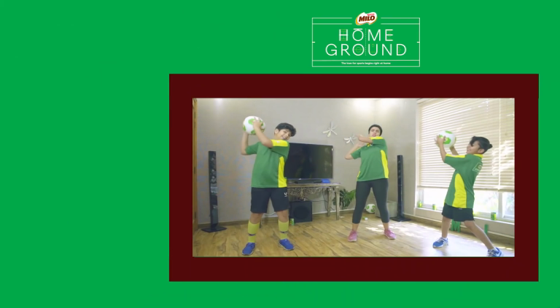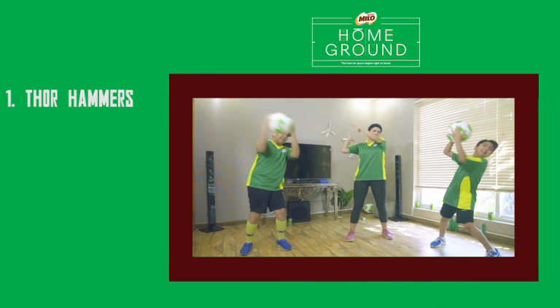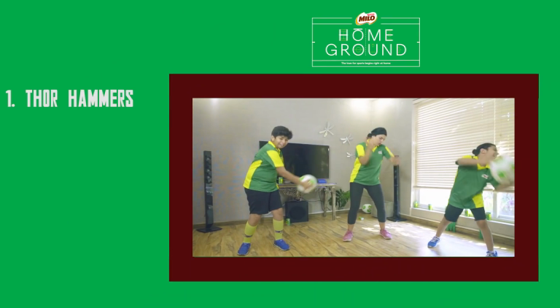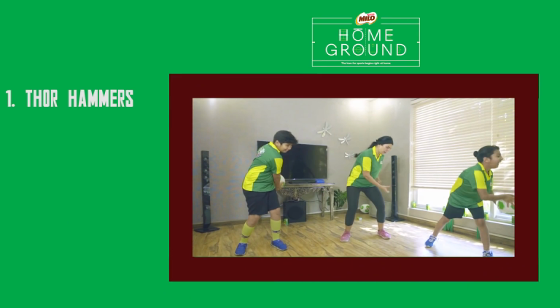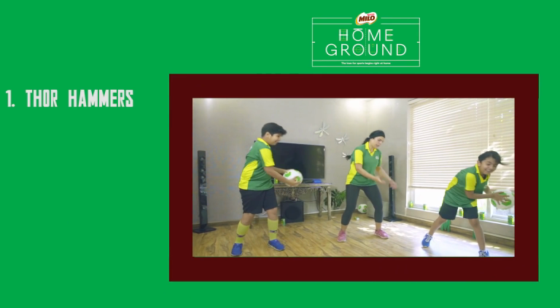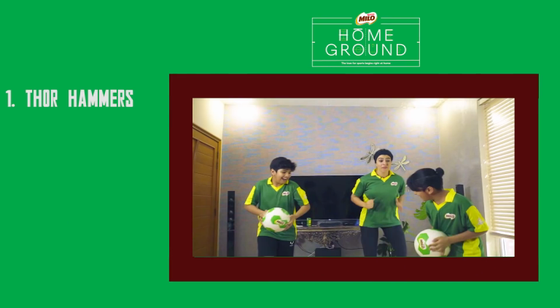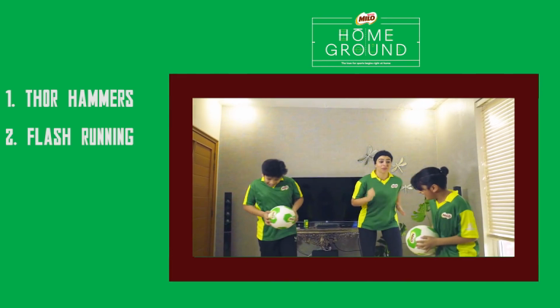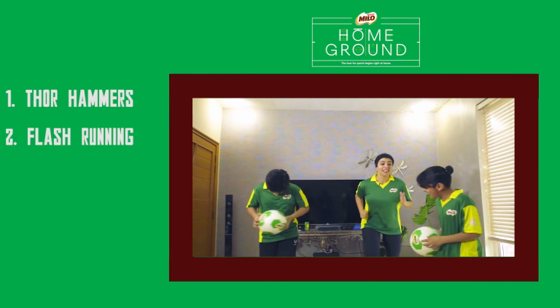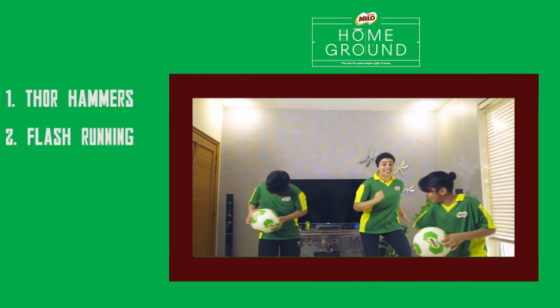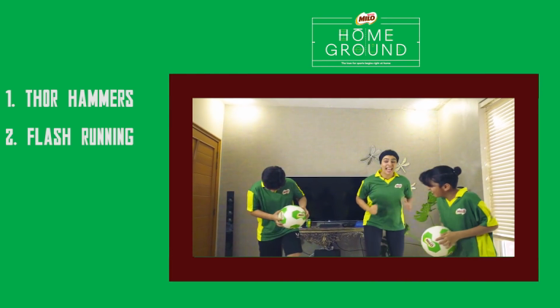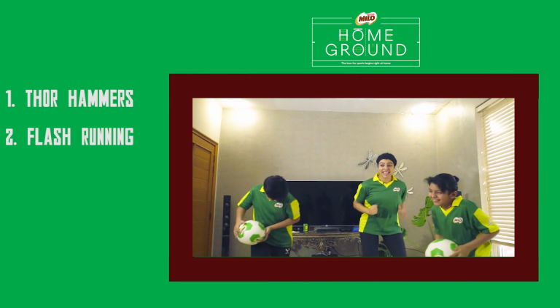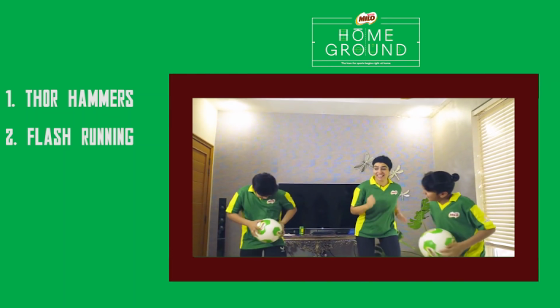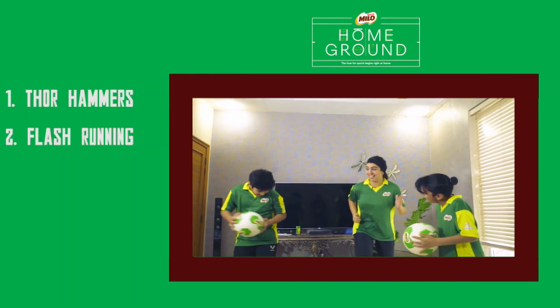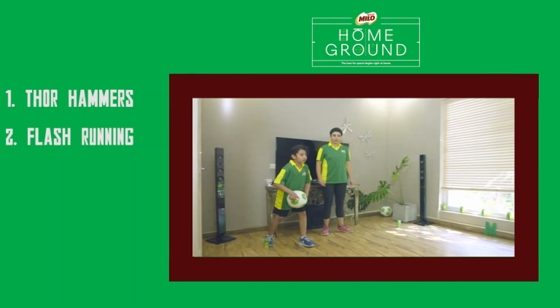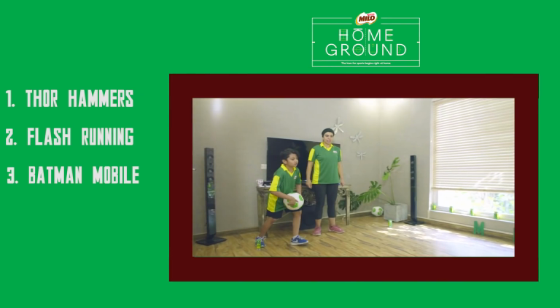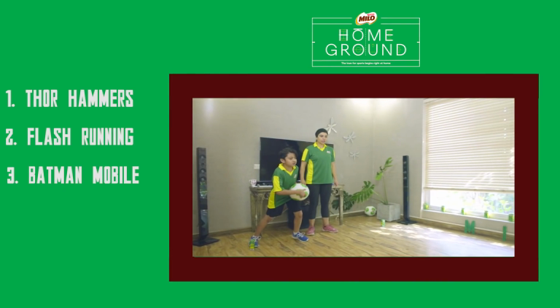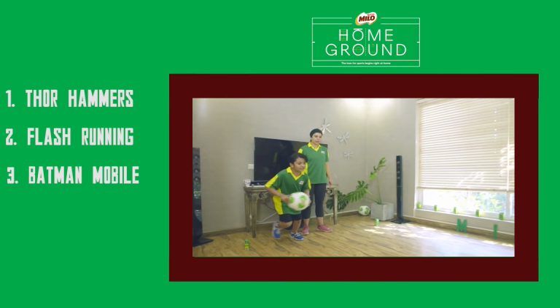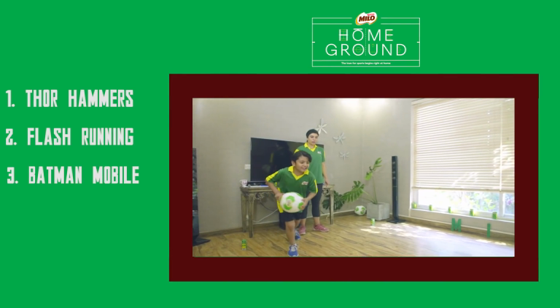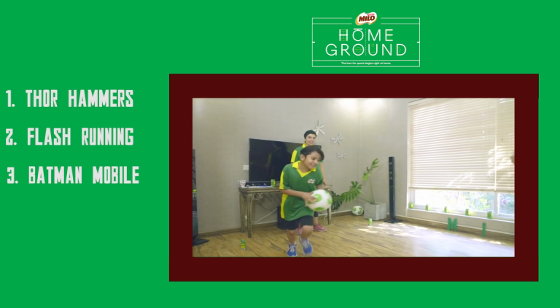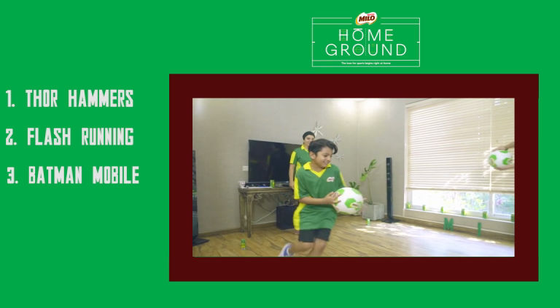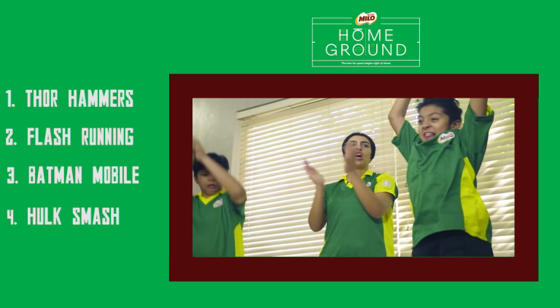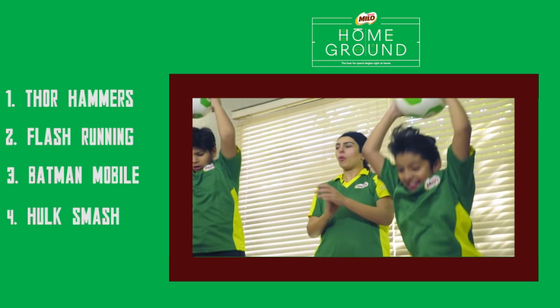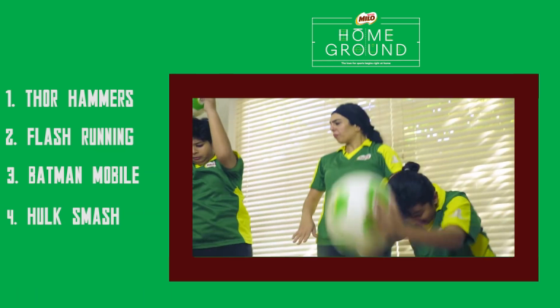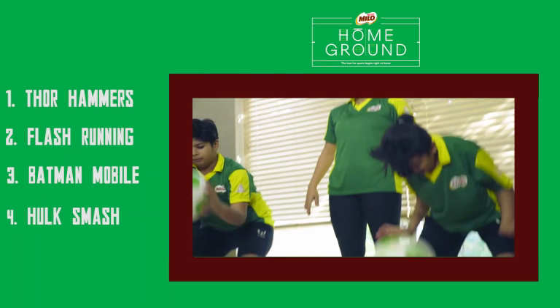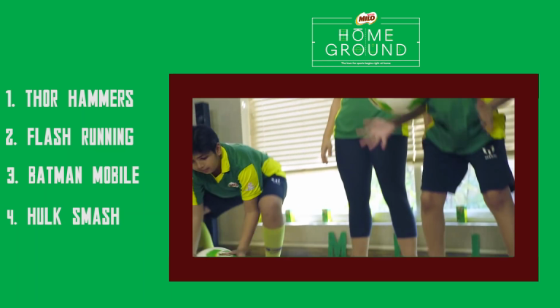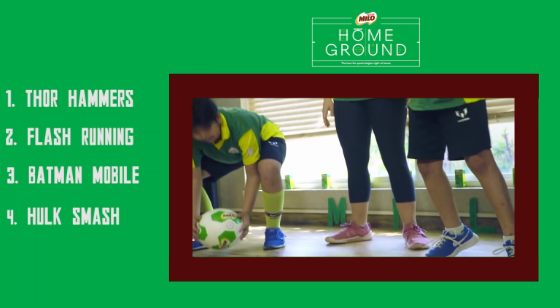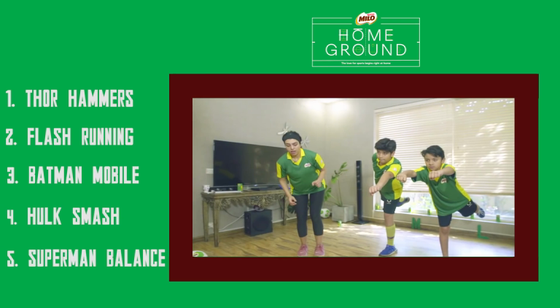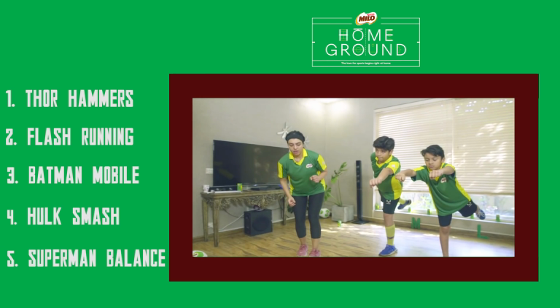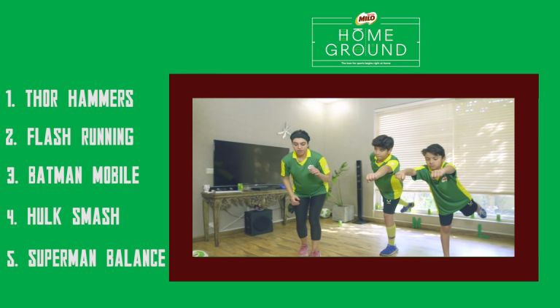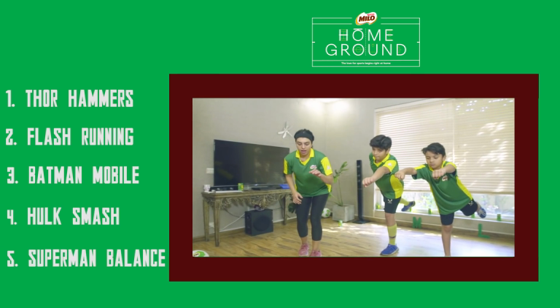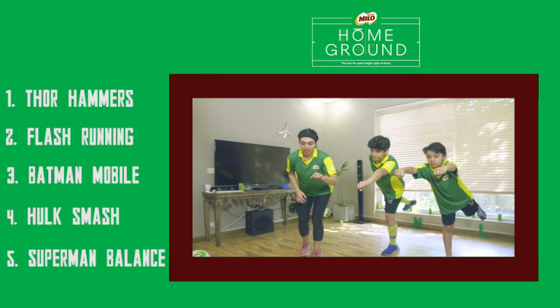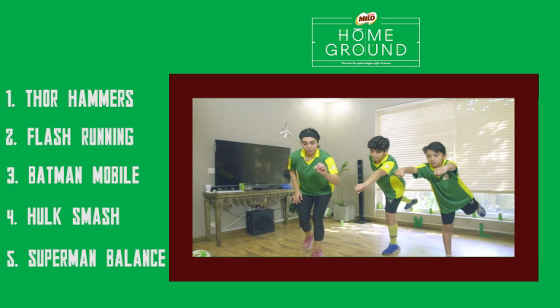Thor Hammers, Flash Running, Batman Mobile, Hulk Smash, Superman Balancing.